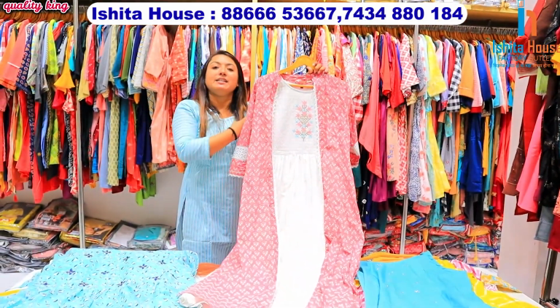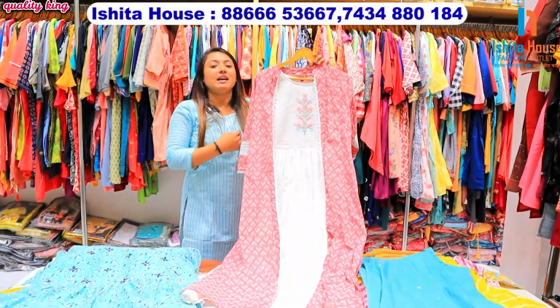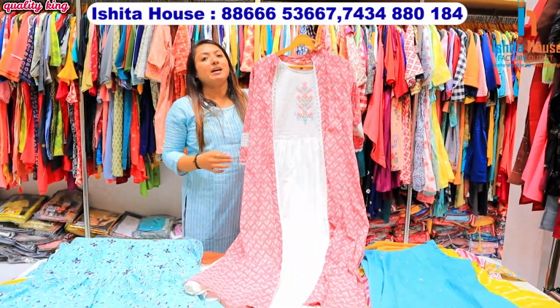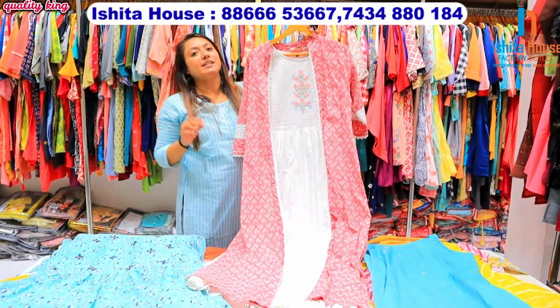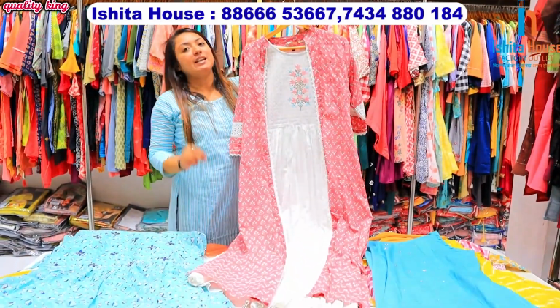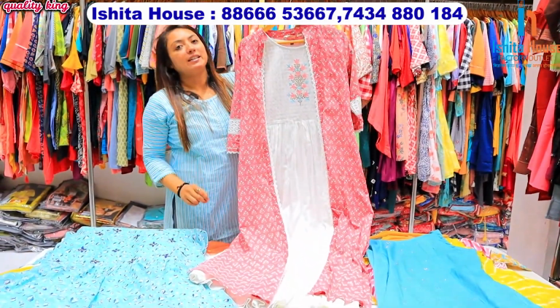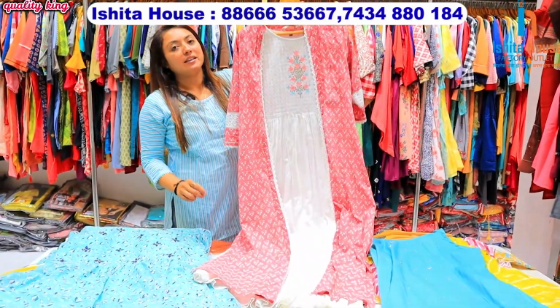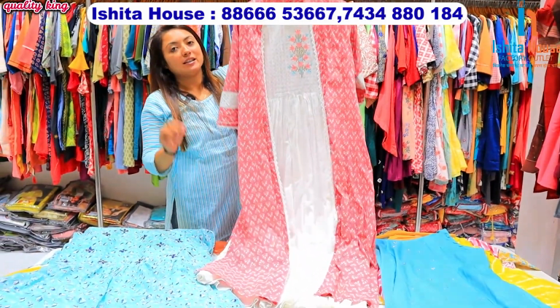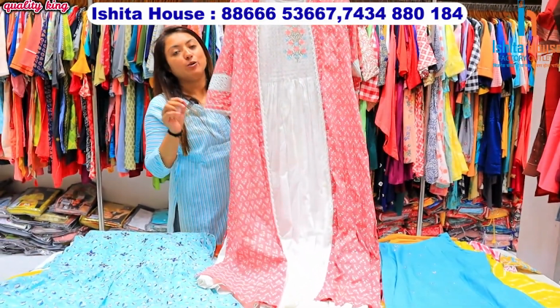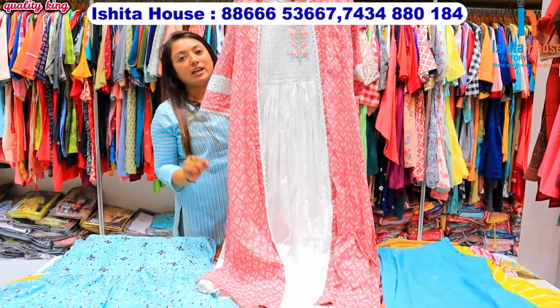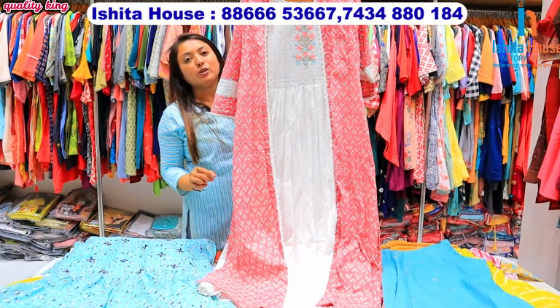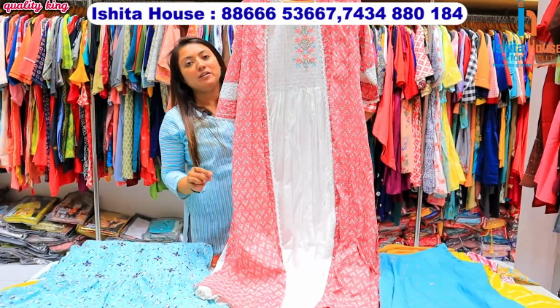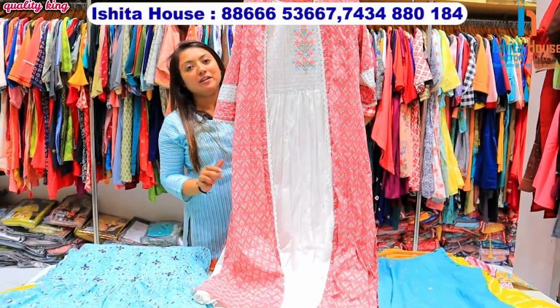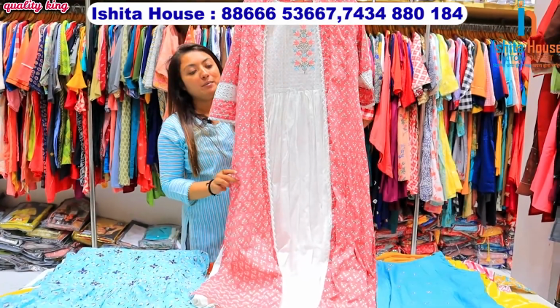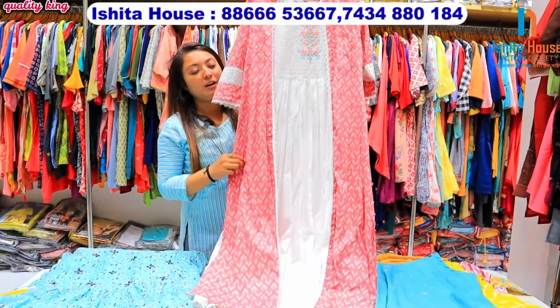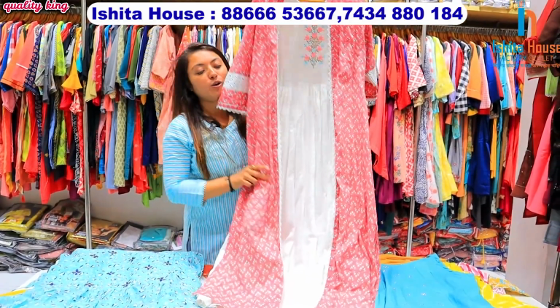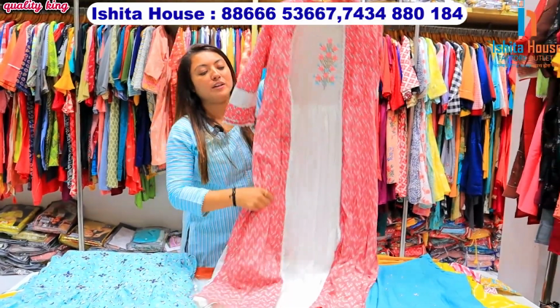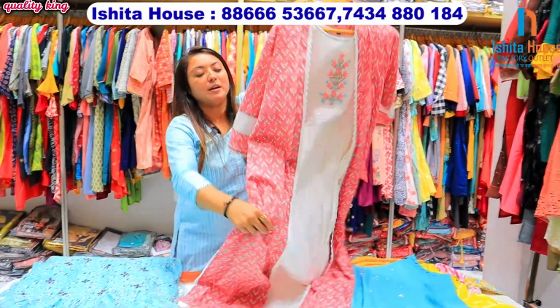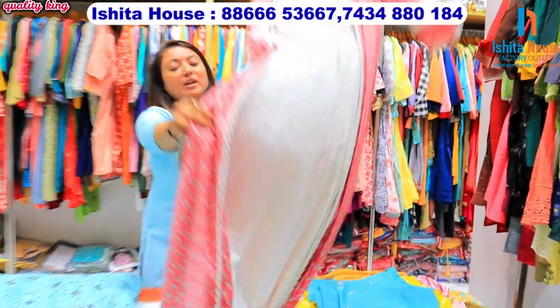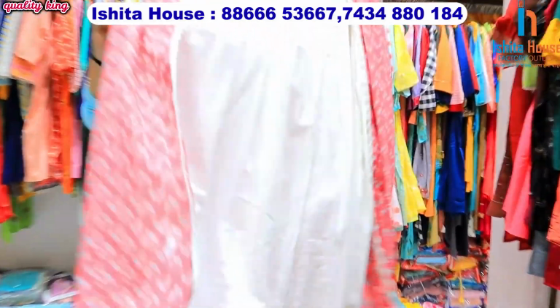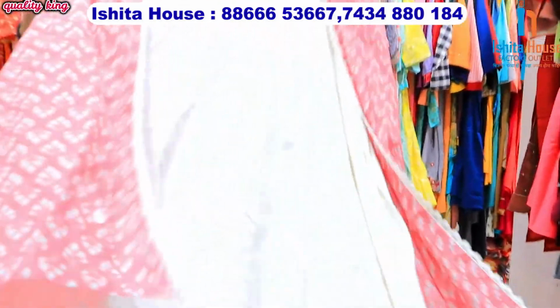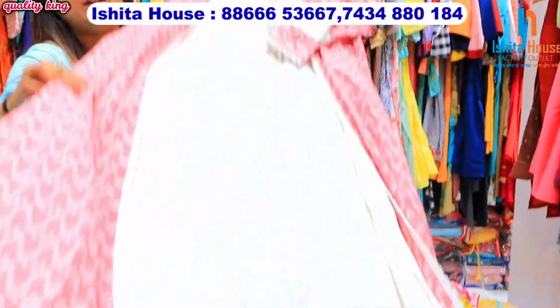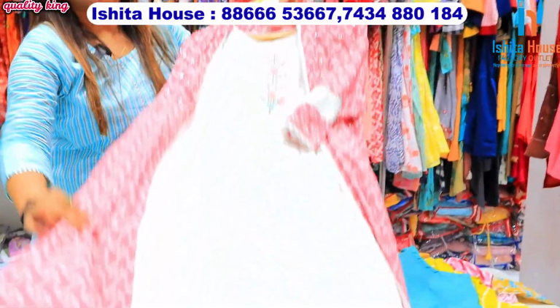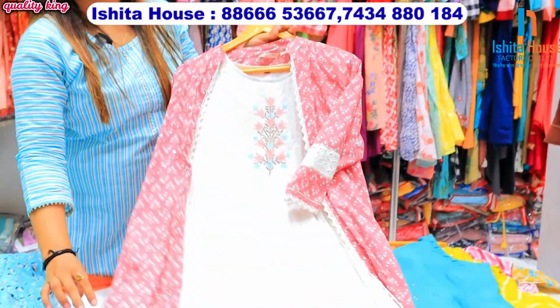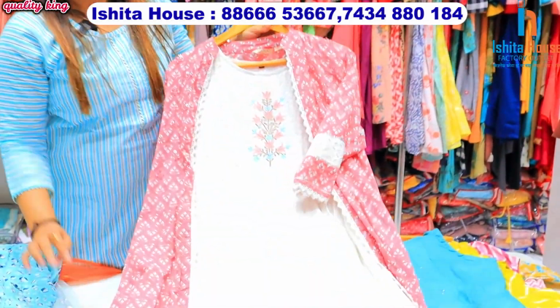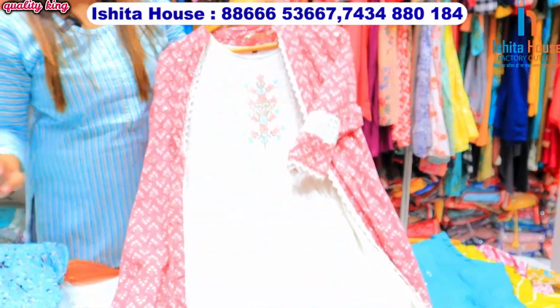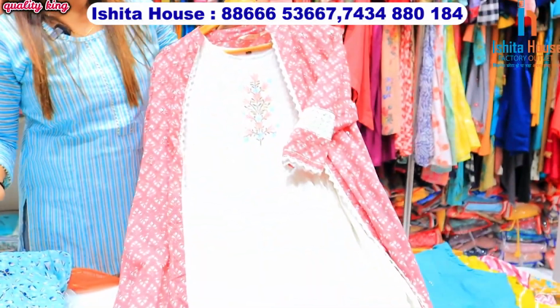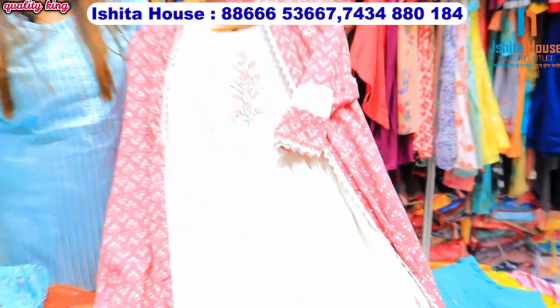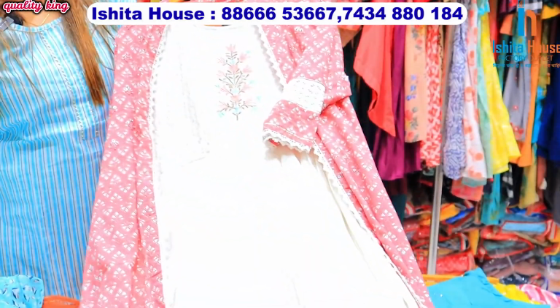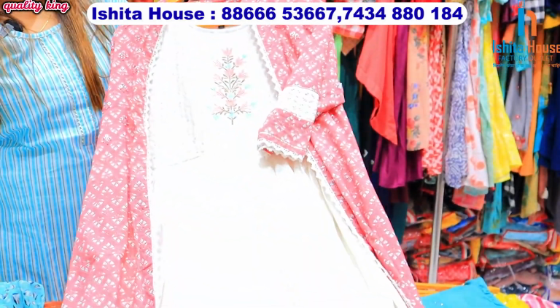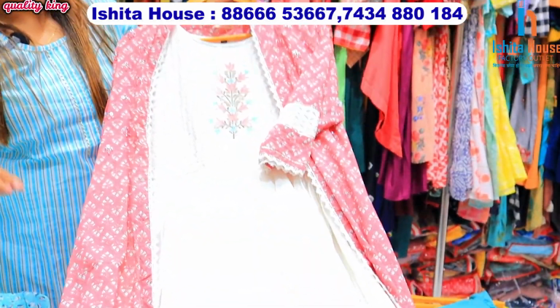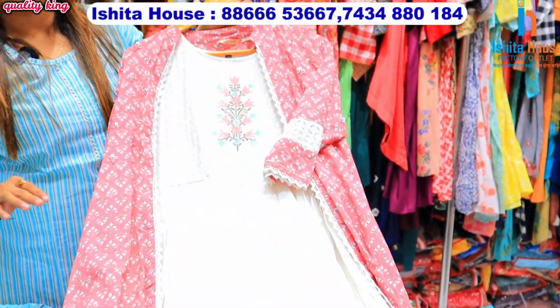Cash on delivery is available all over India, and worldwide by shipping — you can order from here.